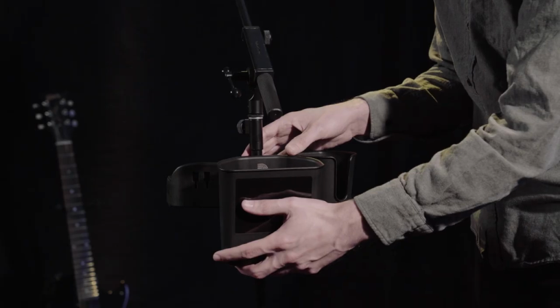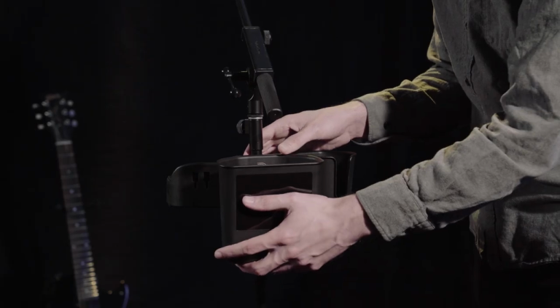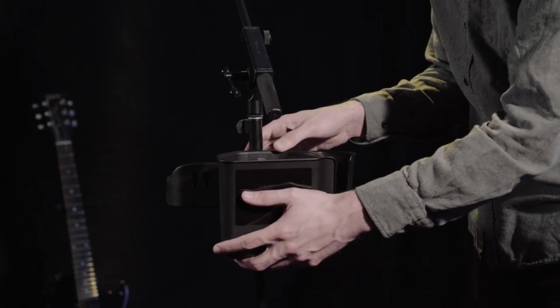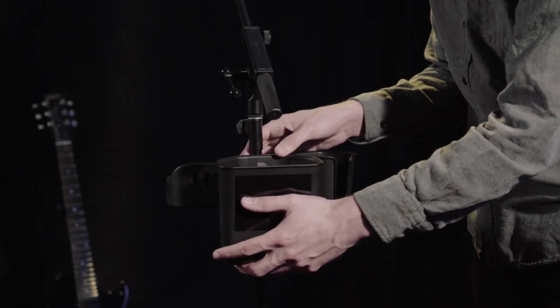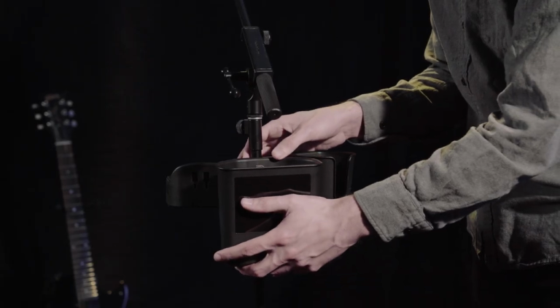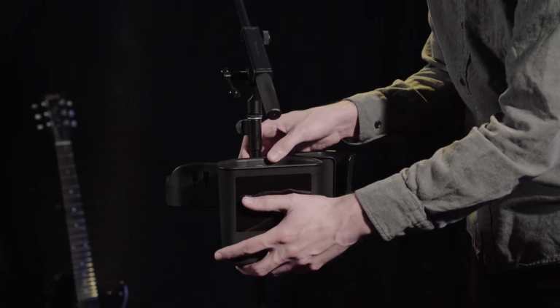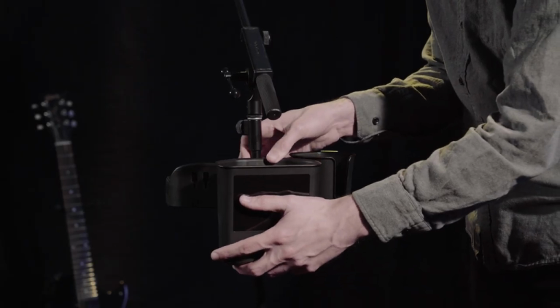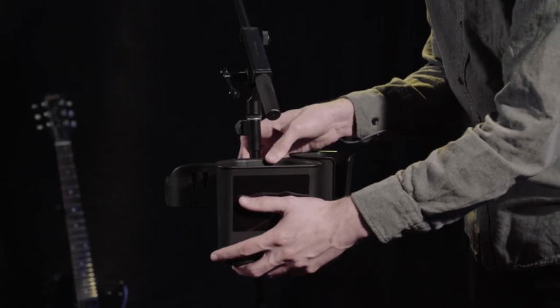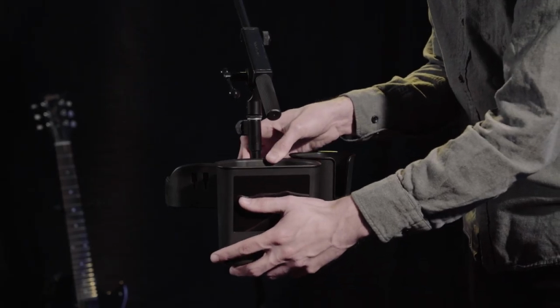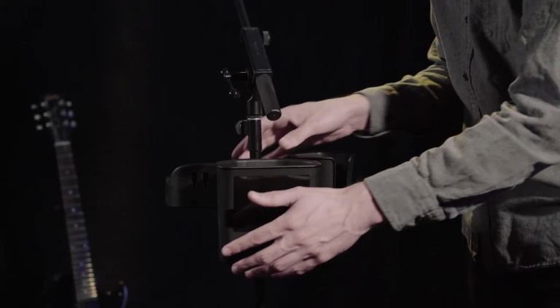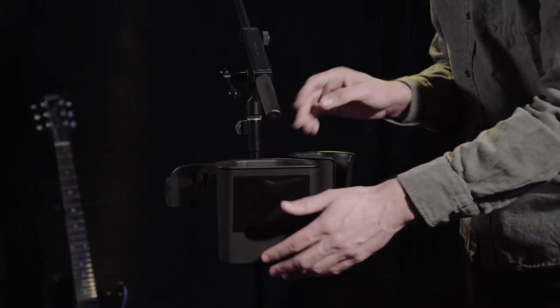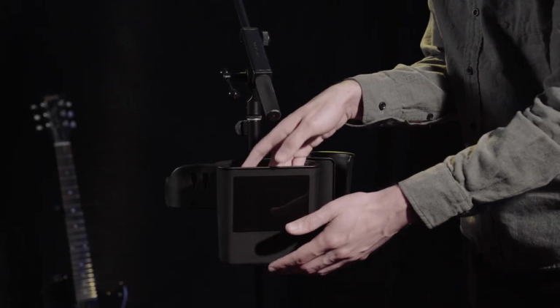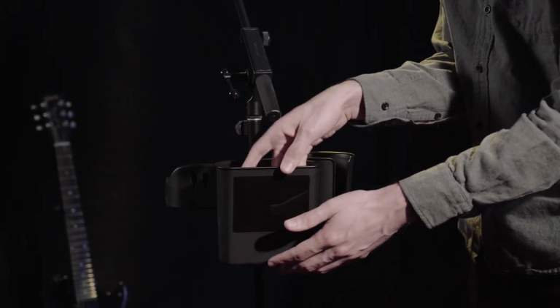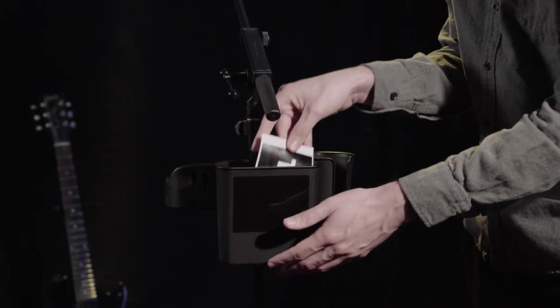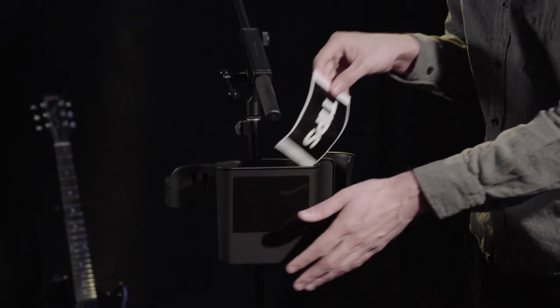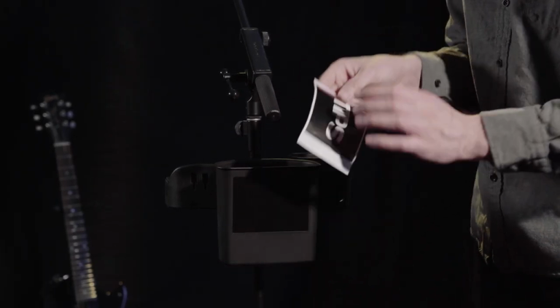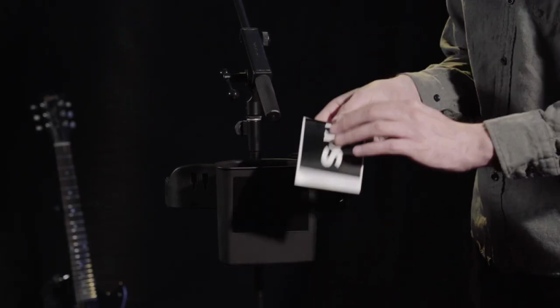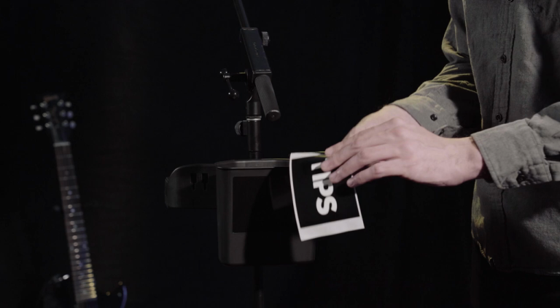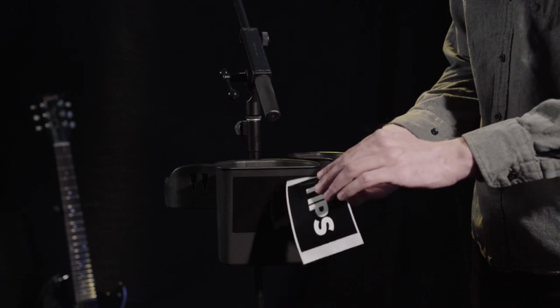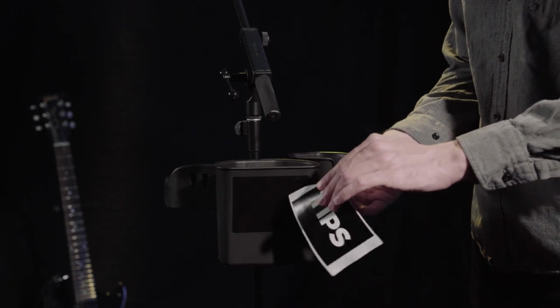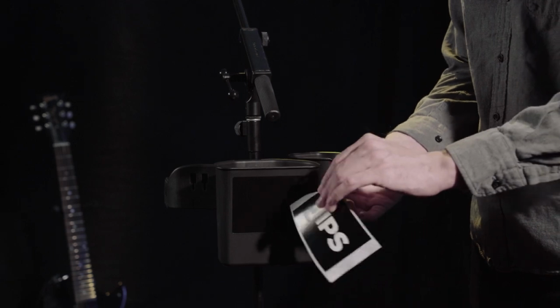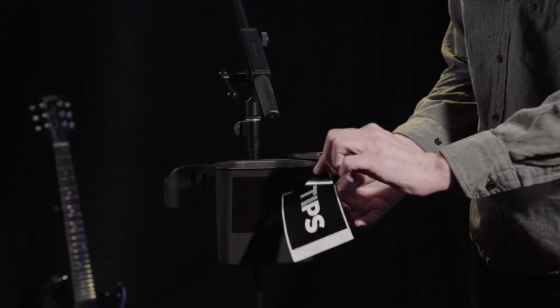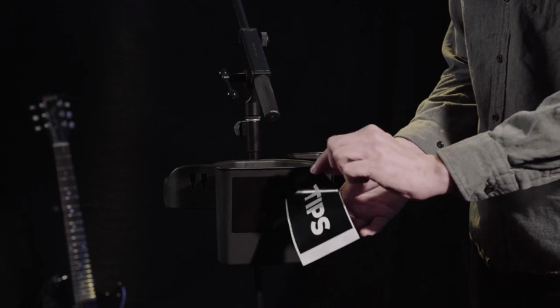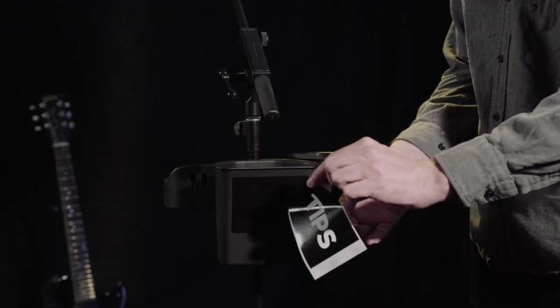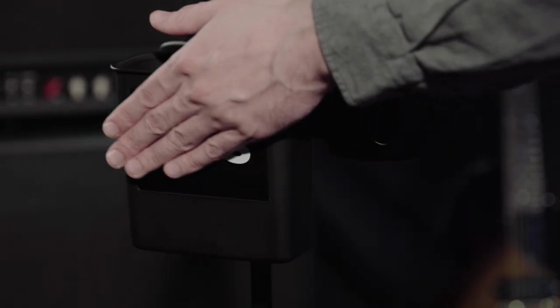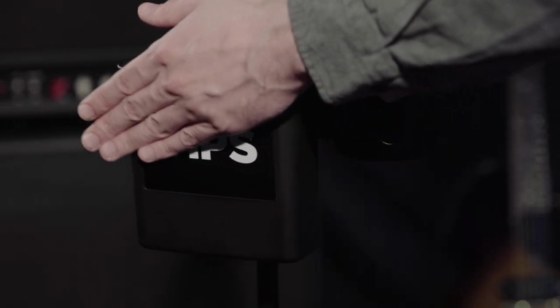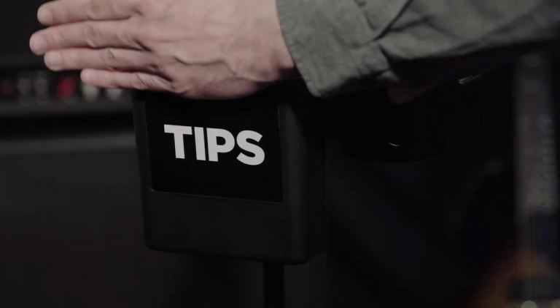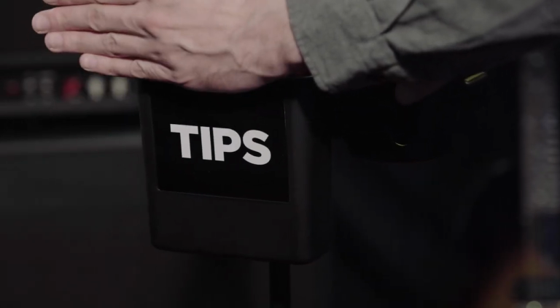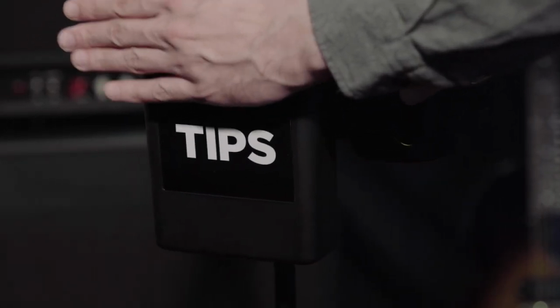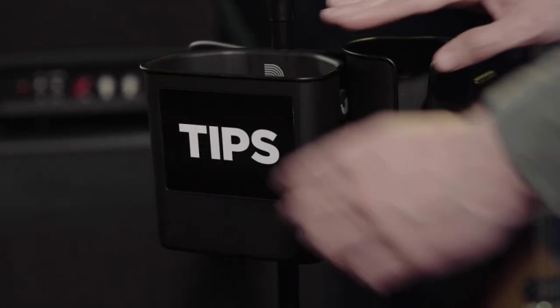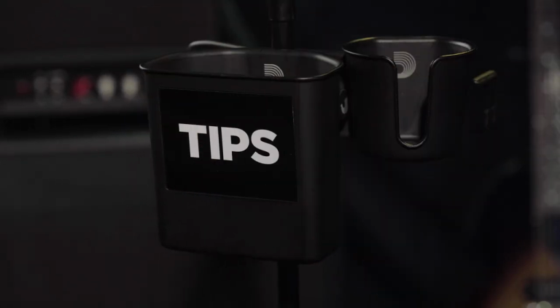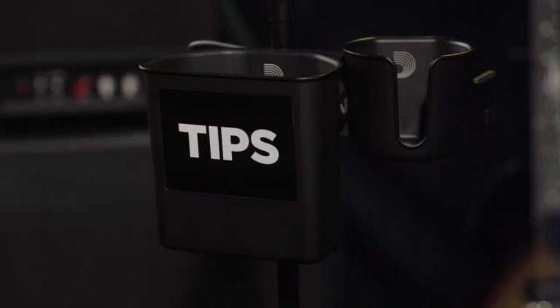Let your music work for you by attaching the tip jar, complete with a customizable adhesive label, to any one of the system's audience-facing ports.